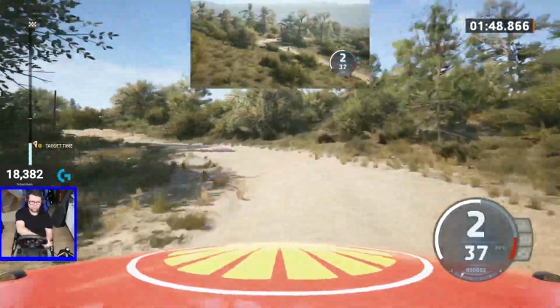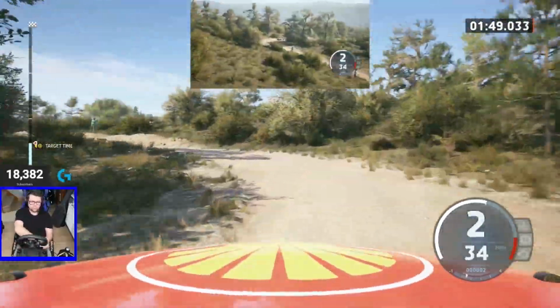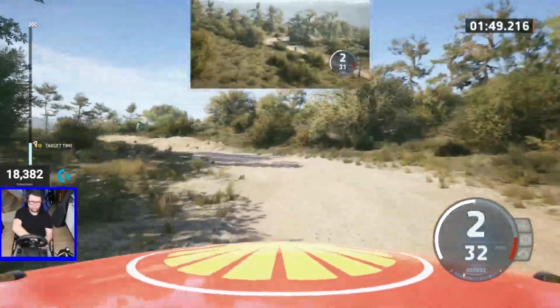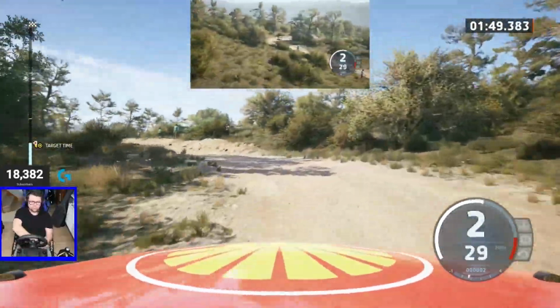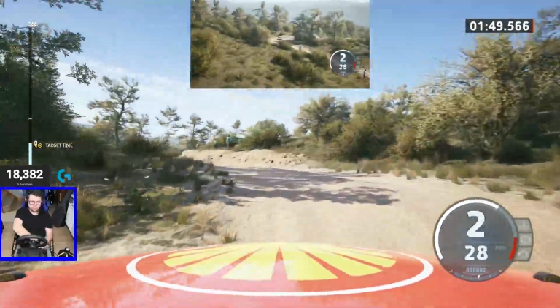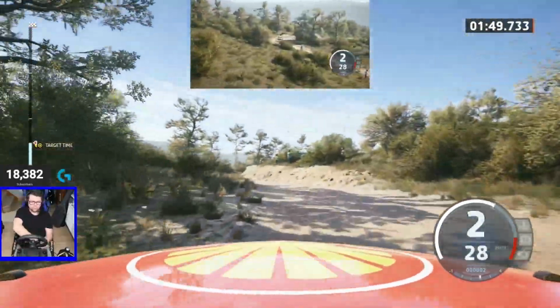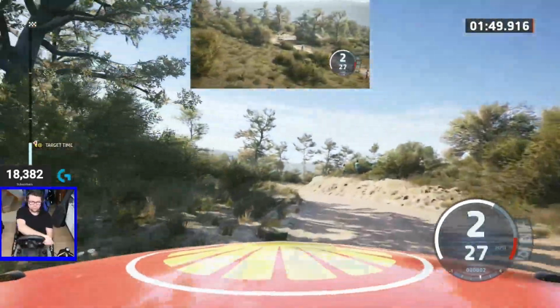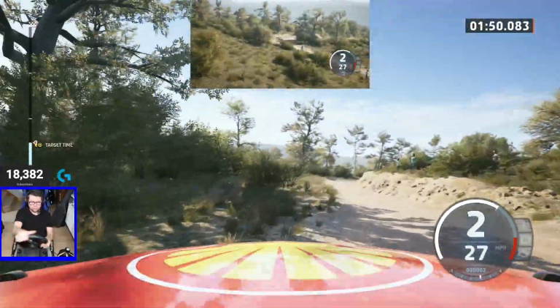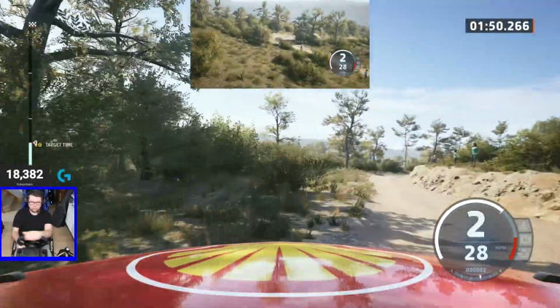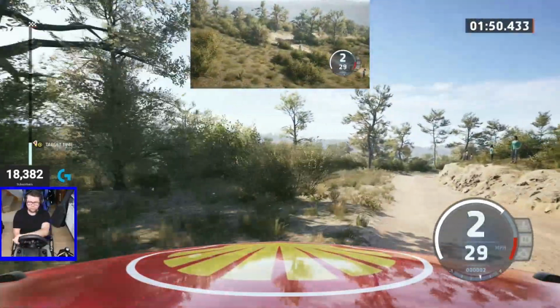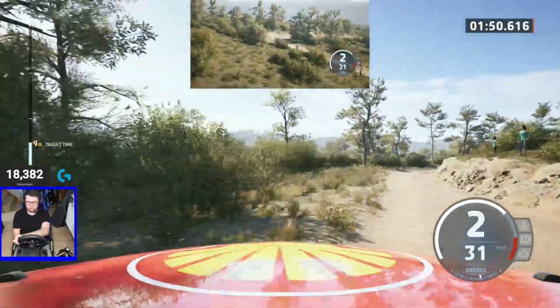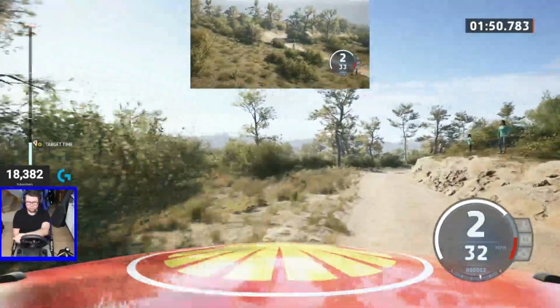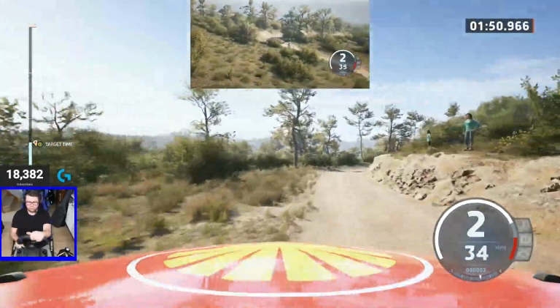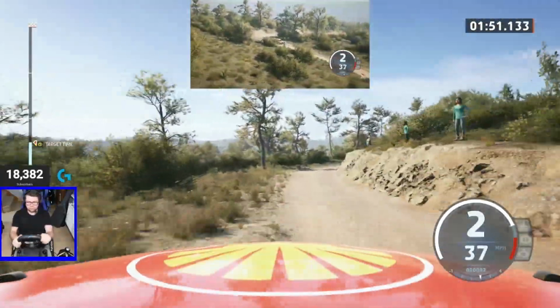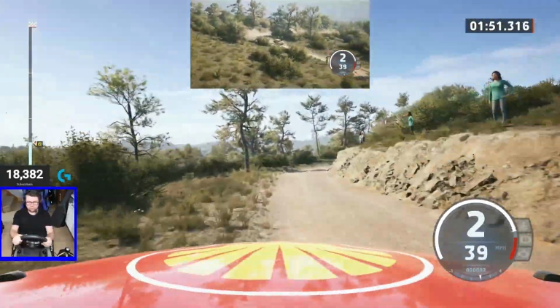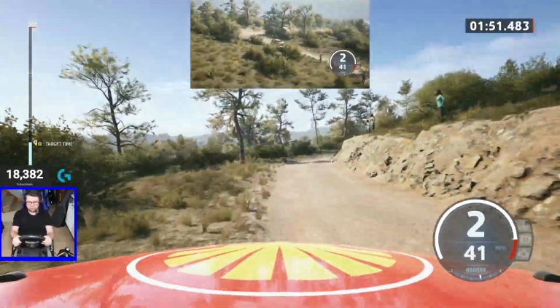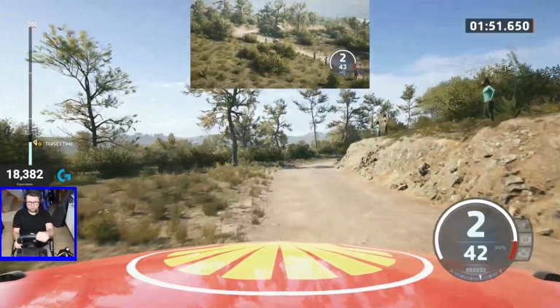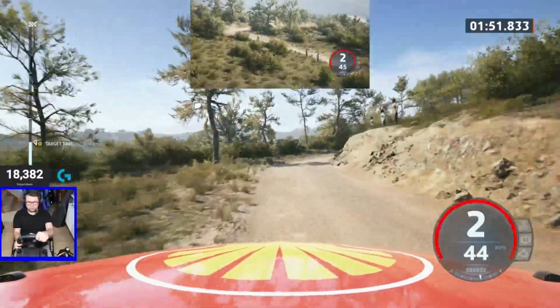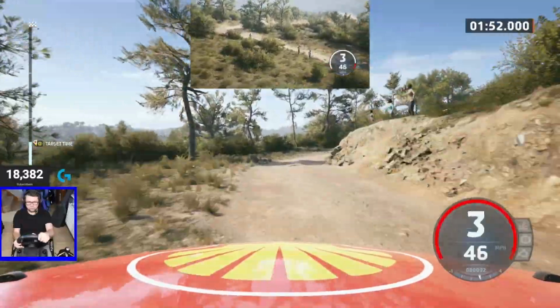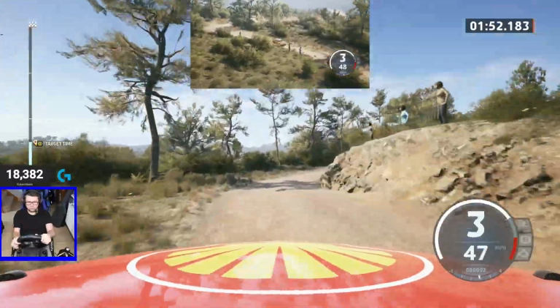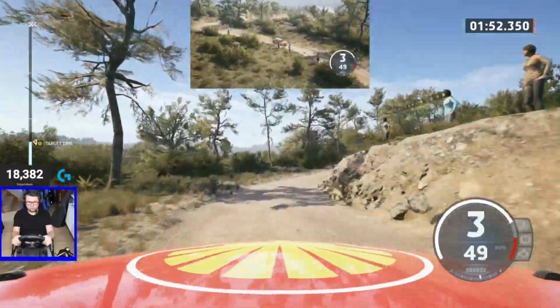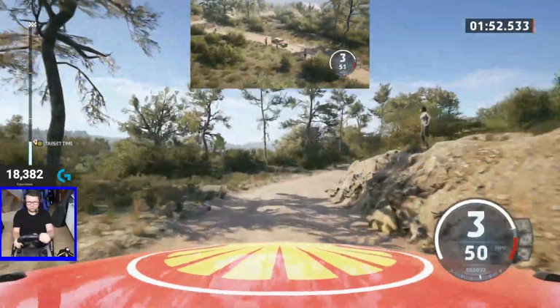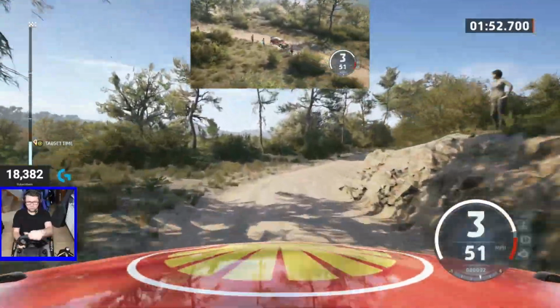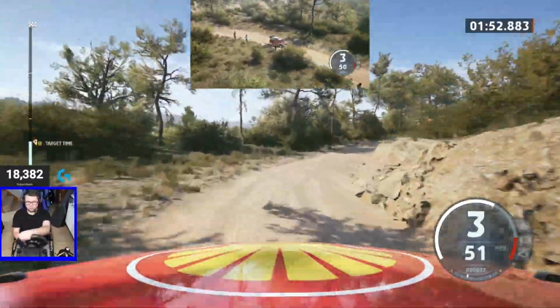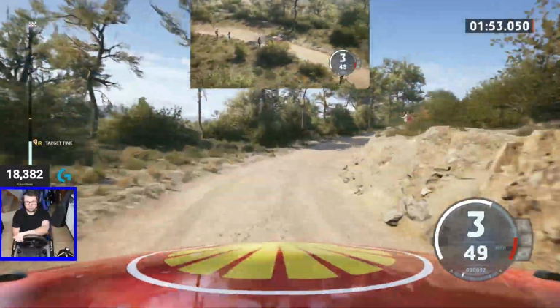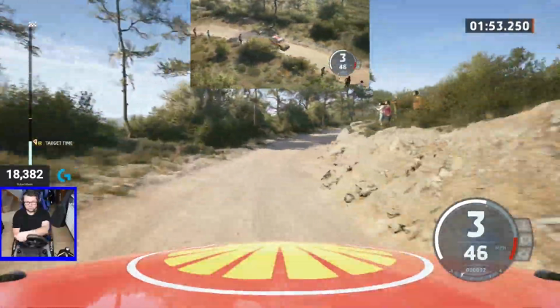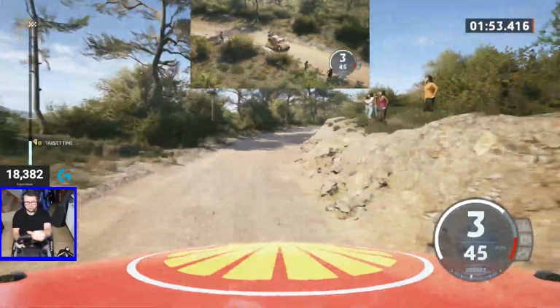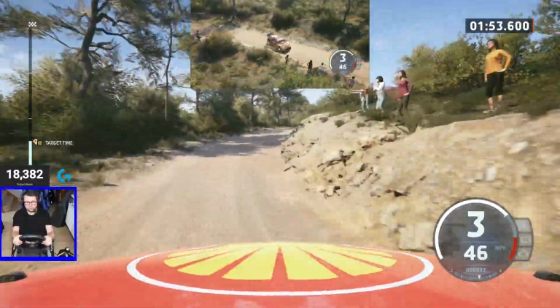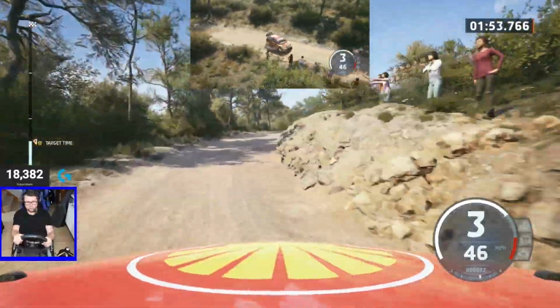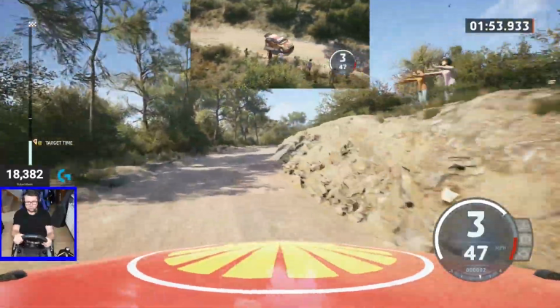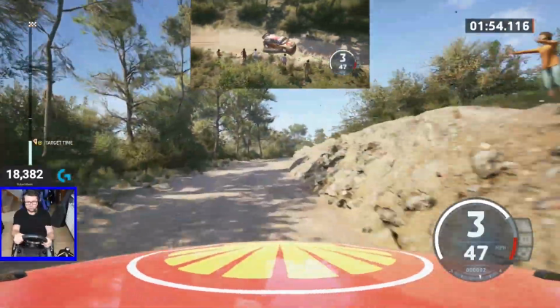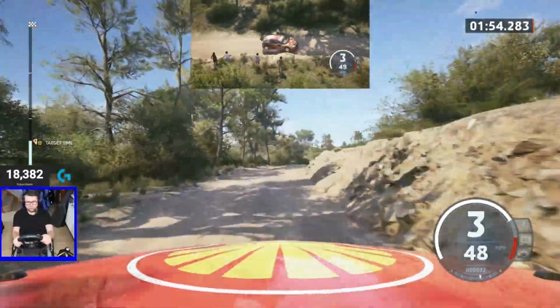30, 2 right opens to right to the crest and small jump, 70.